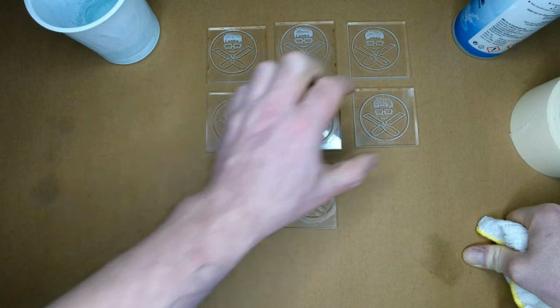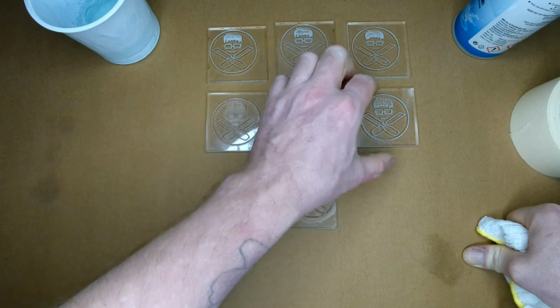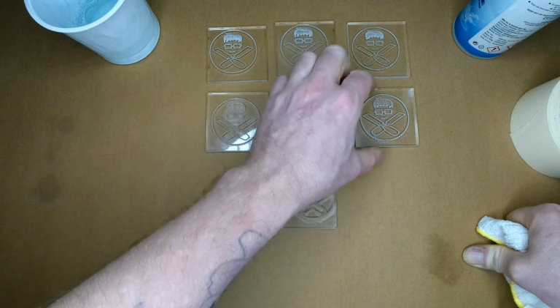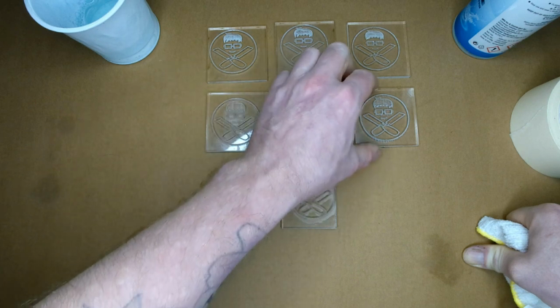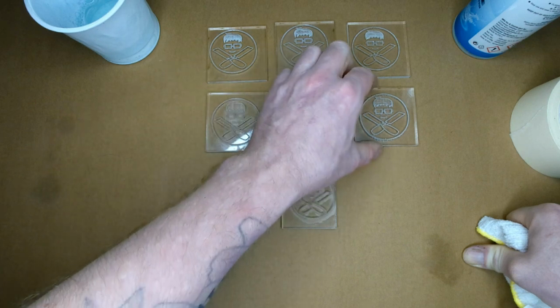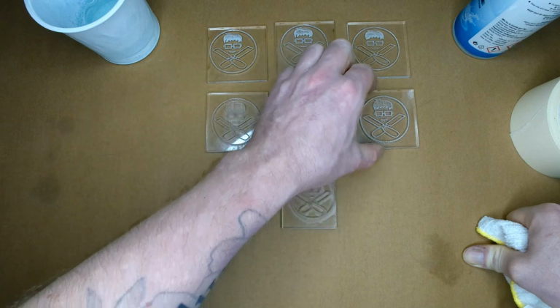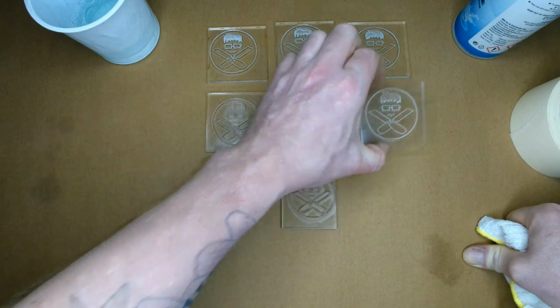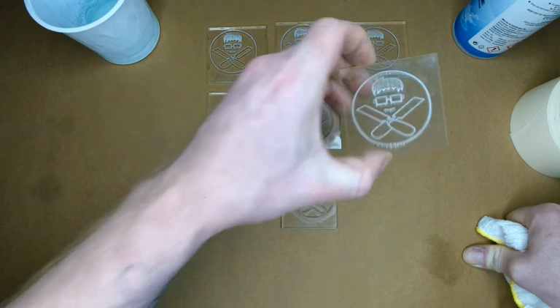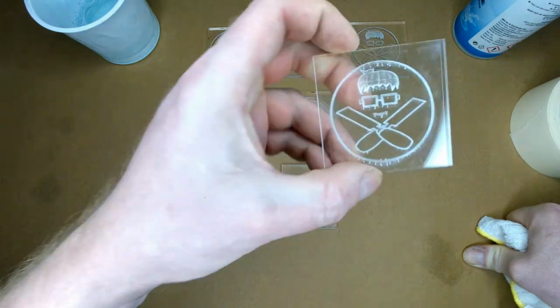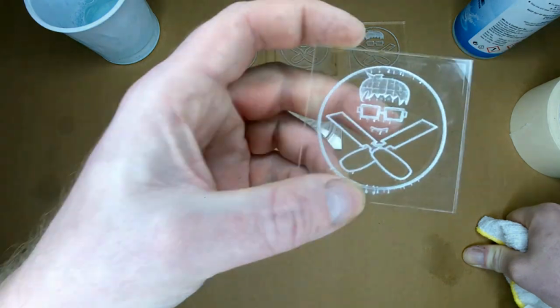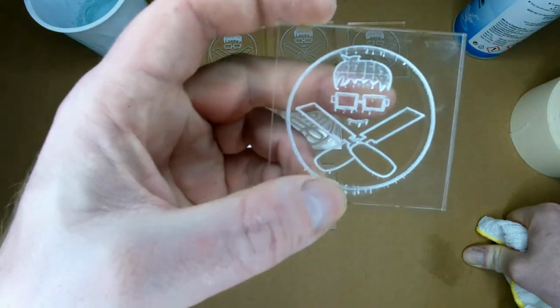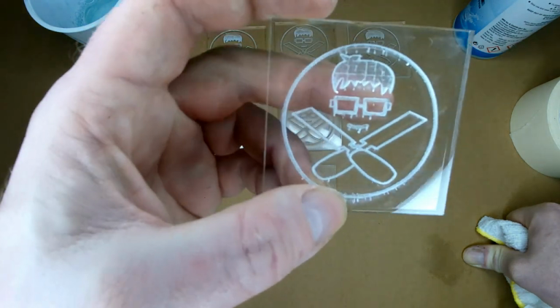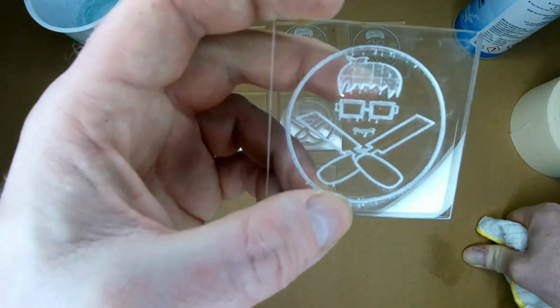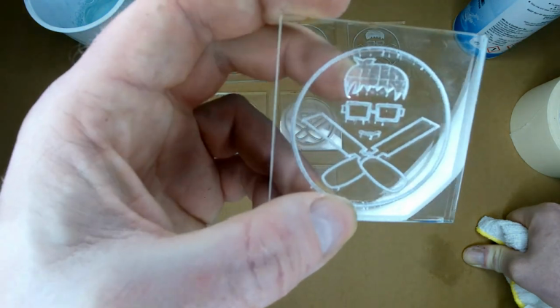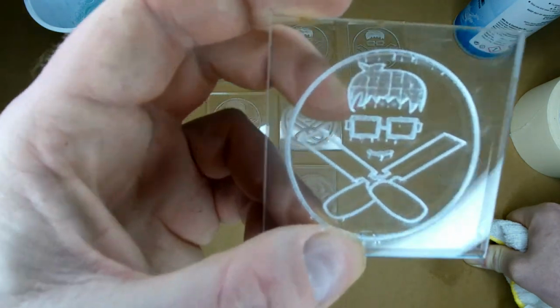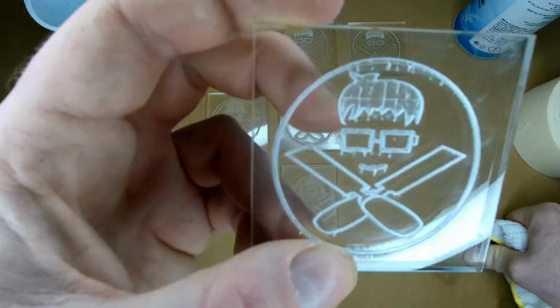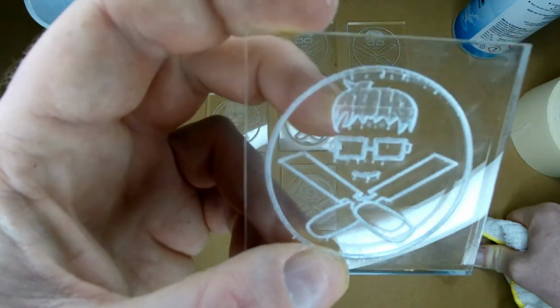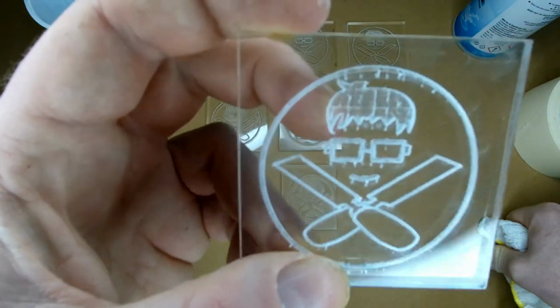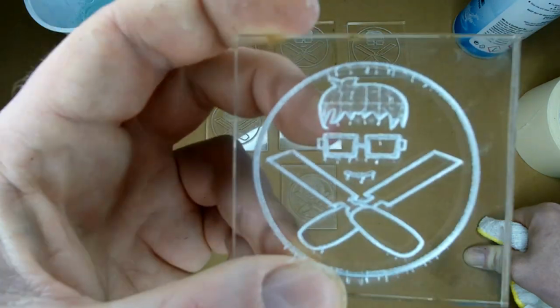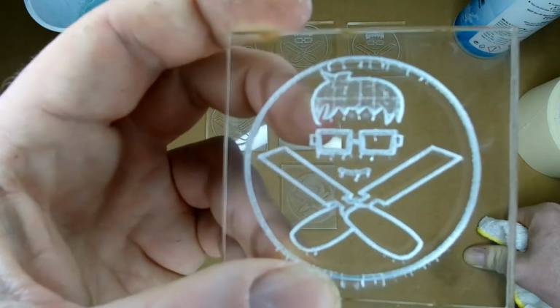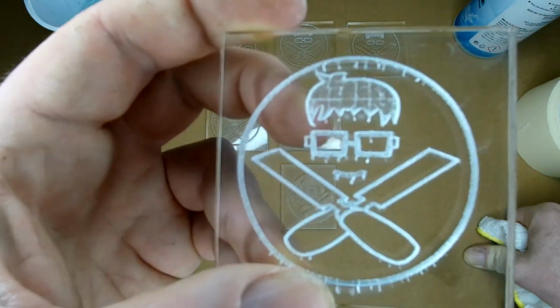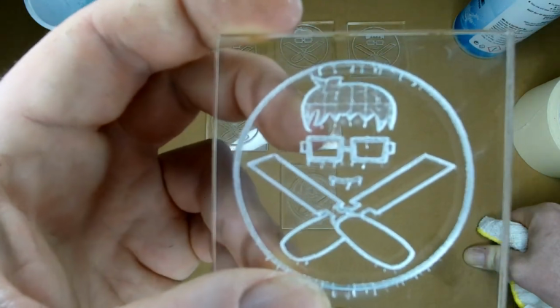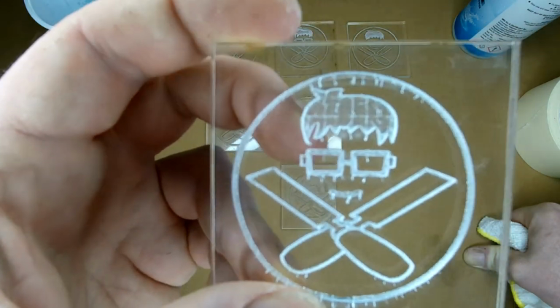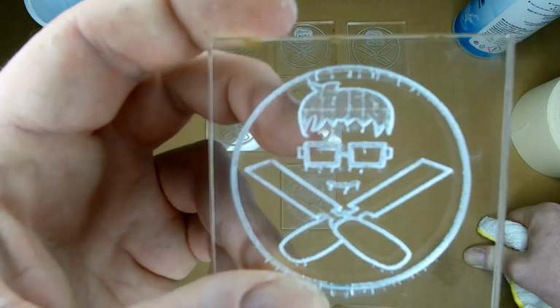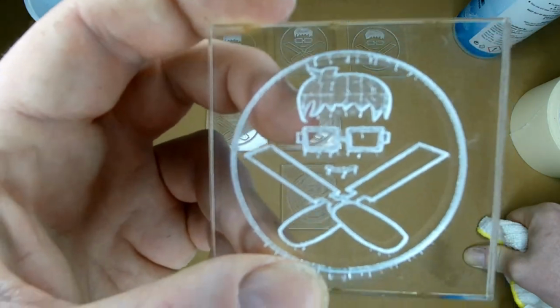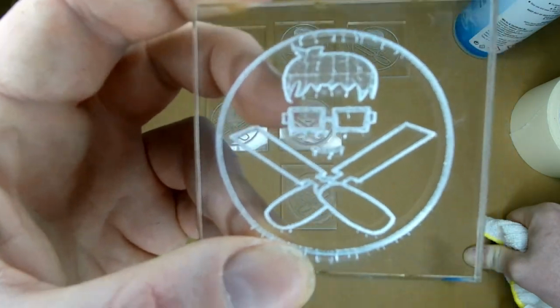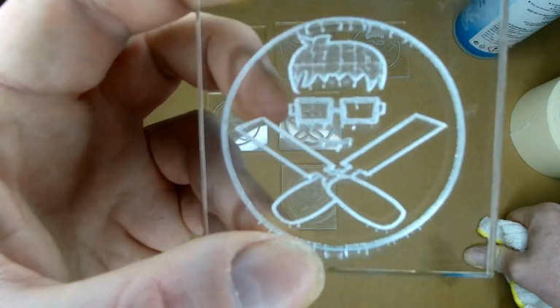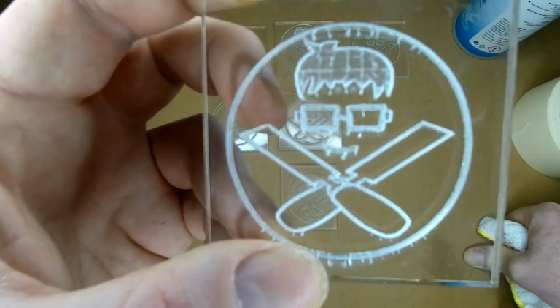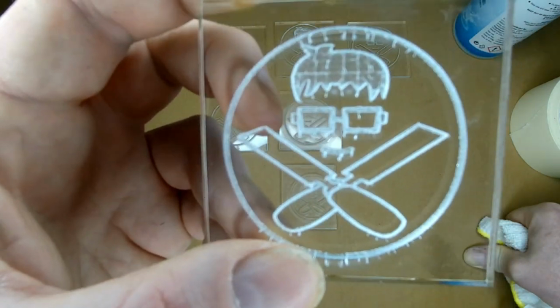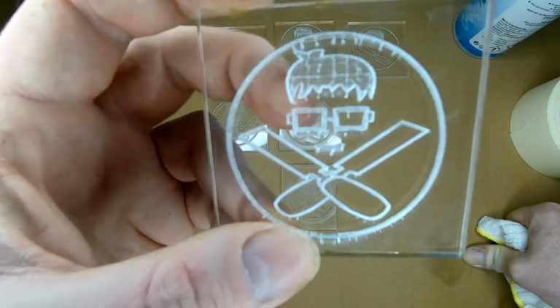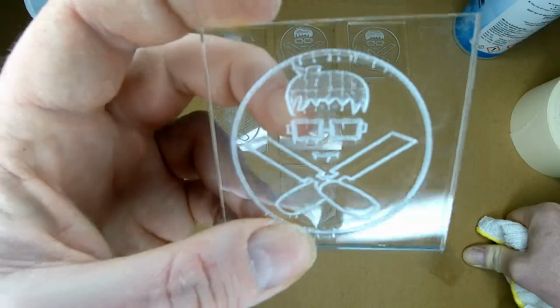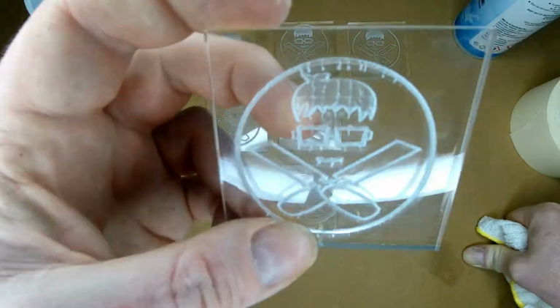This has gone really bad. All the inside of there is cracking. It's just getting worse.